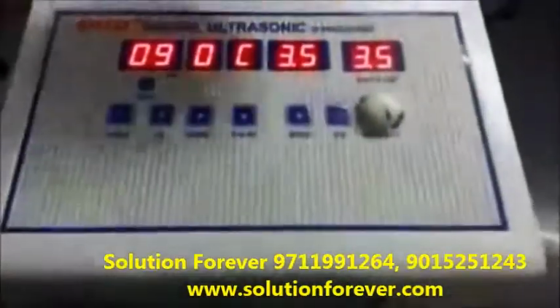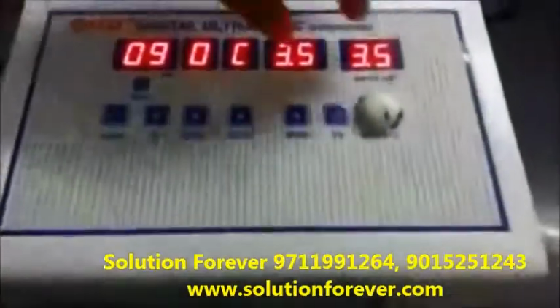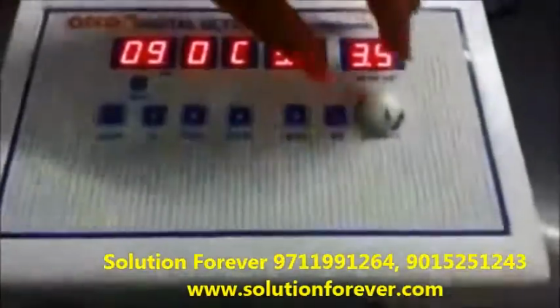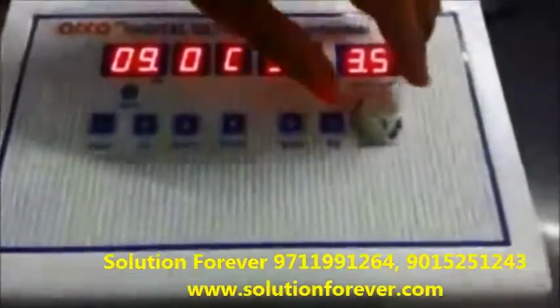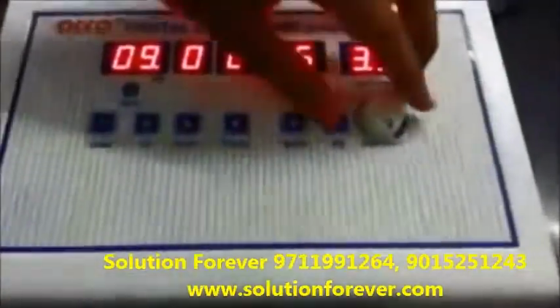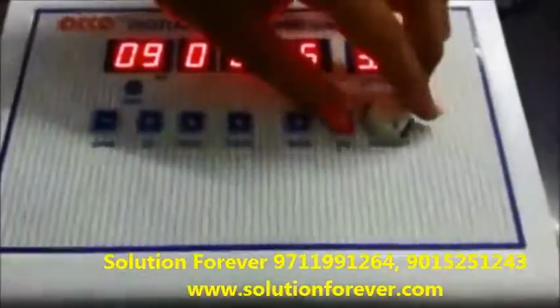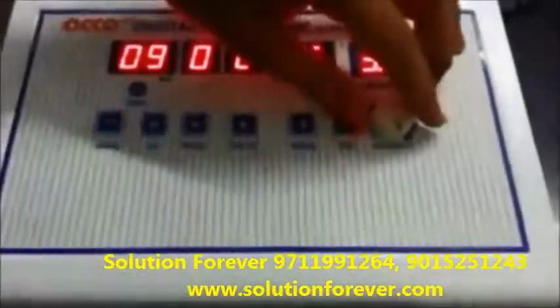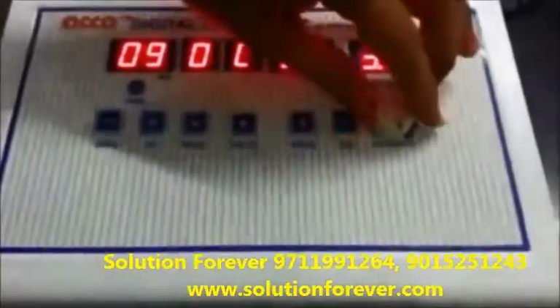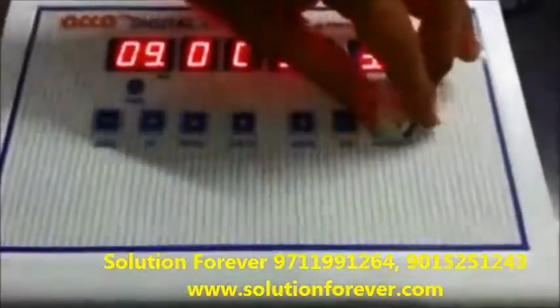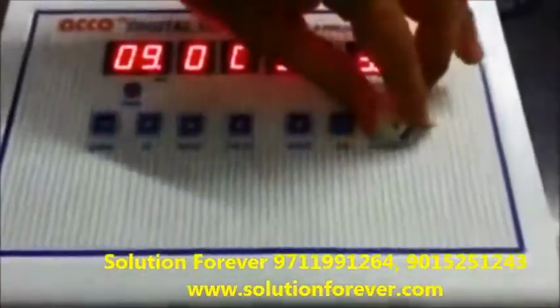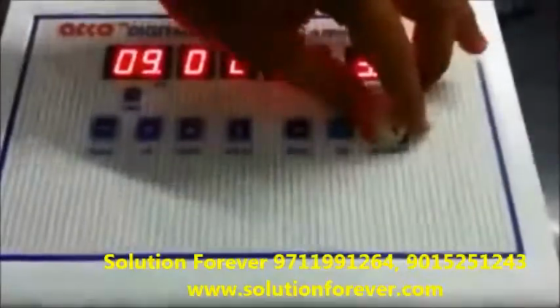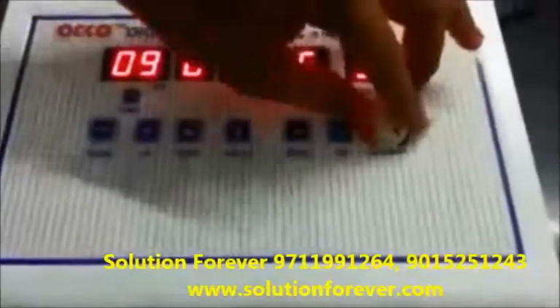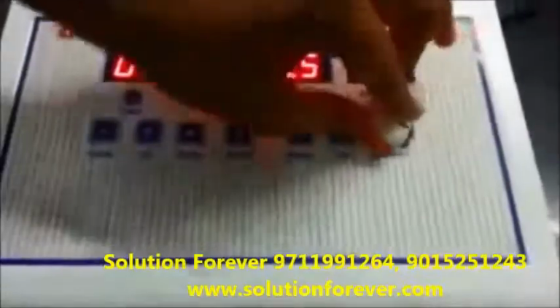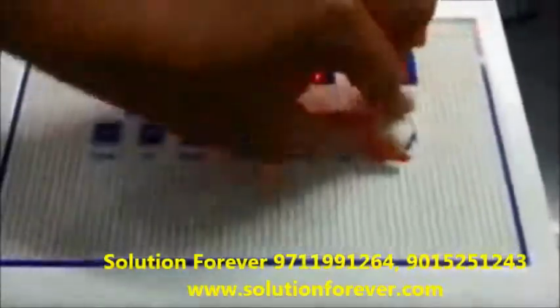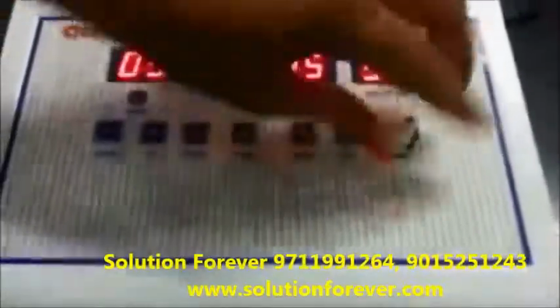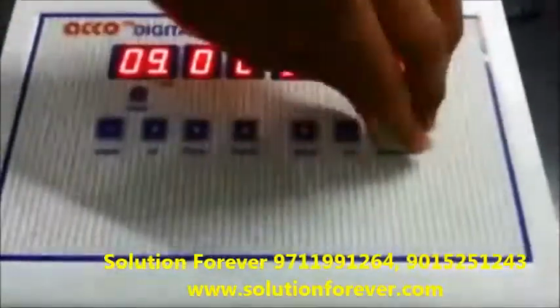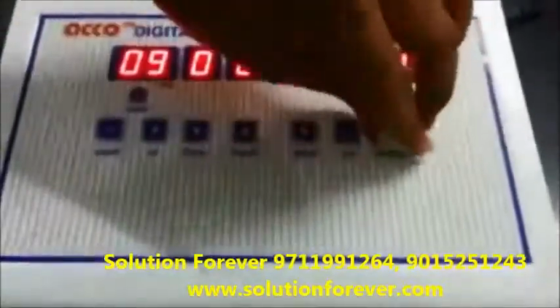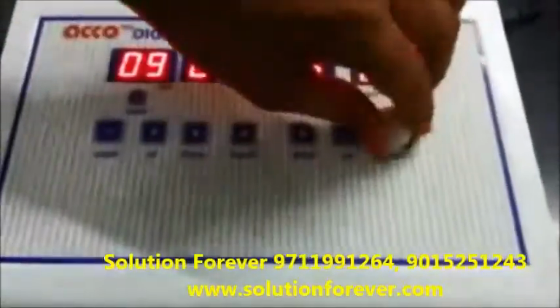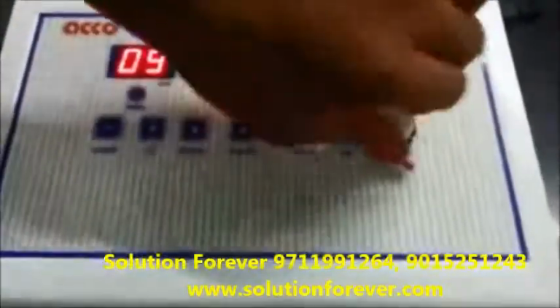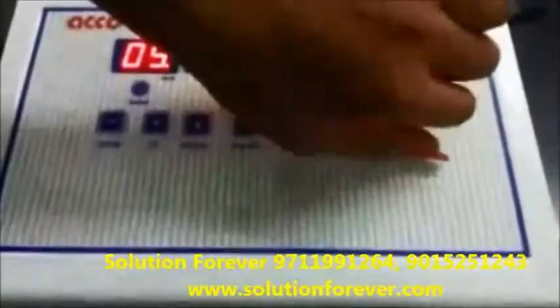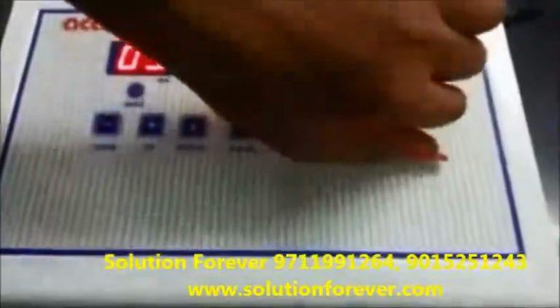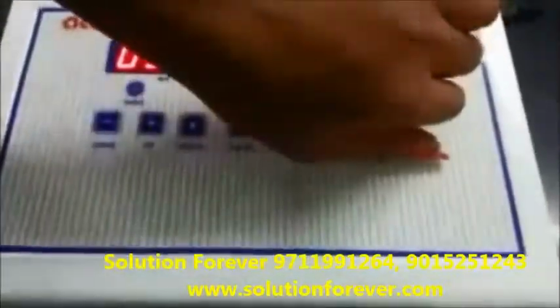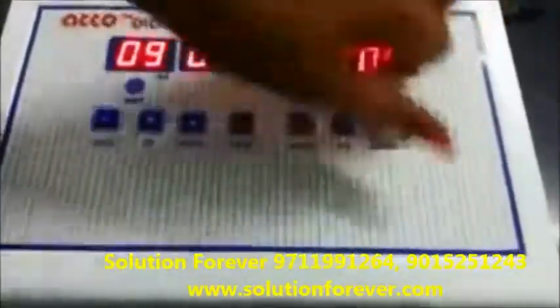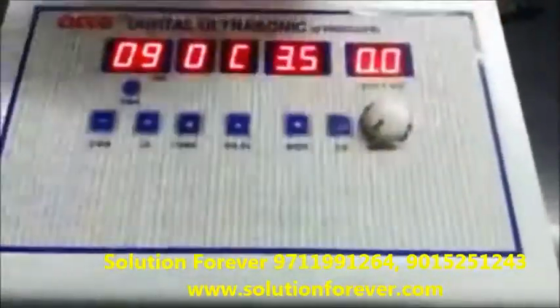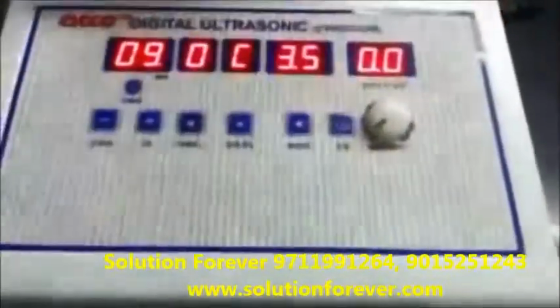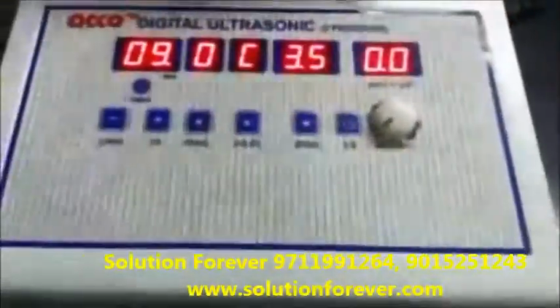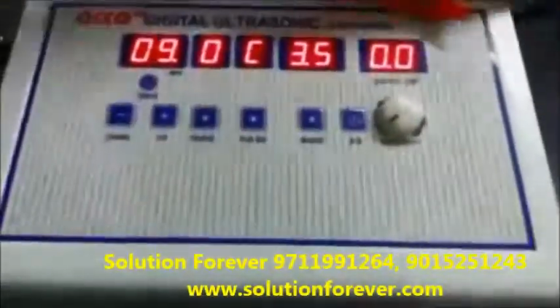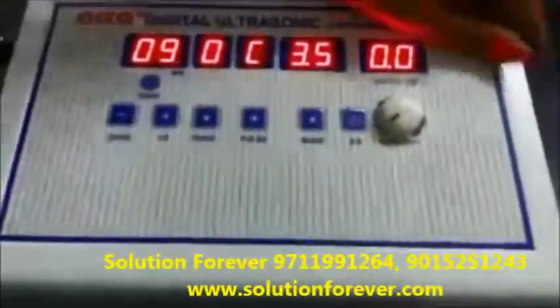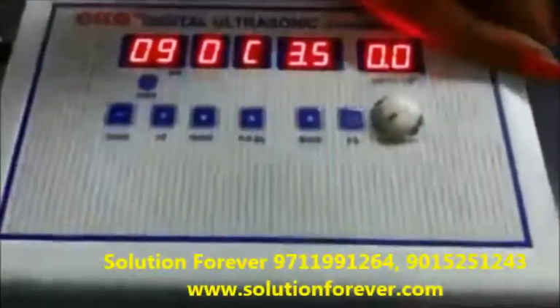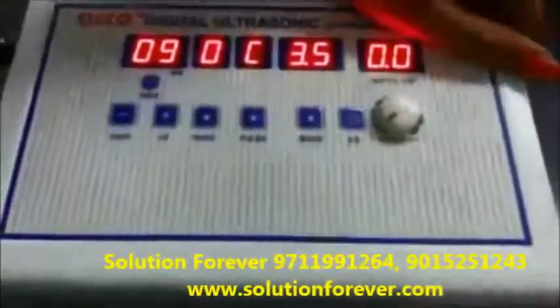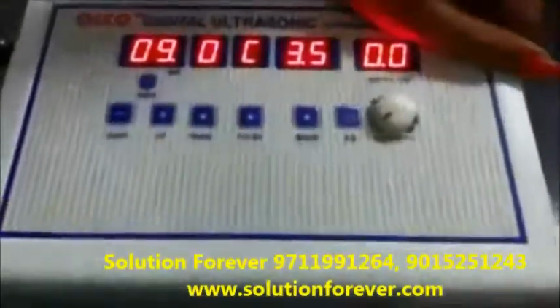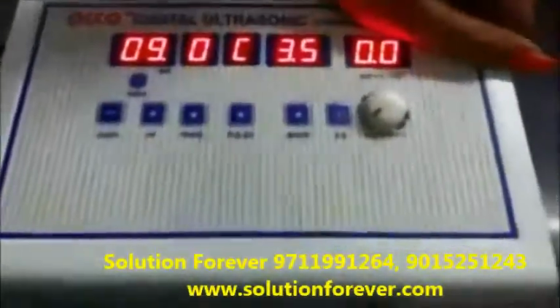After treatment is completed, make the intensity knob down. Switch off the machine.